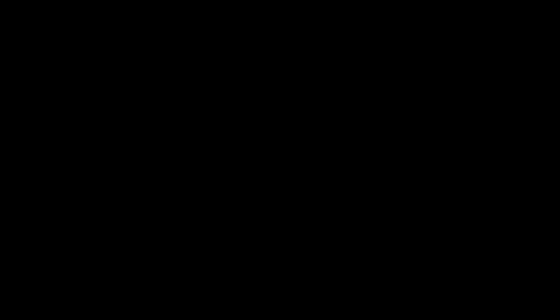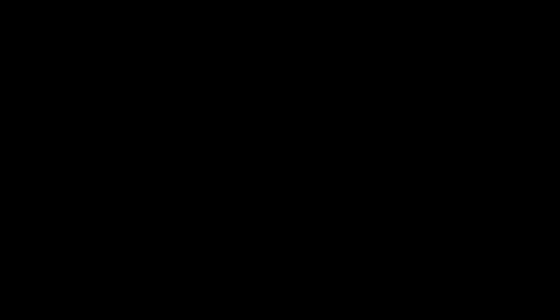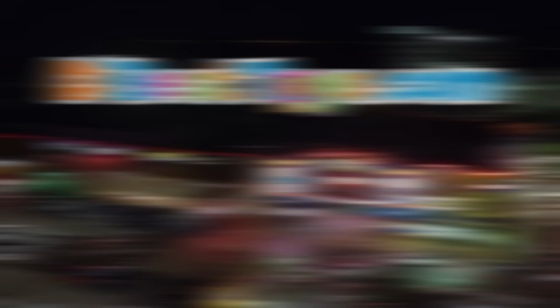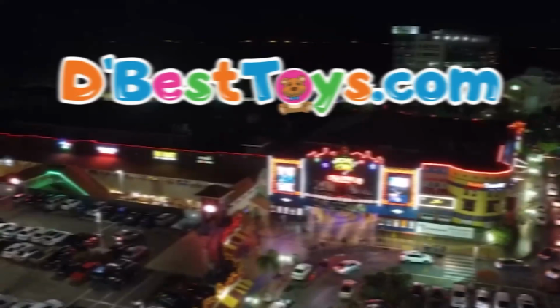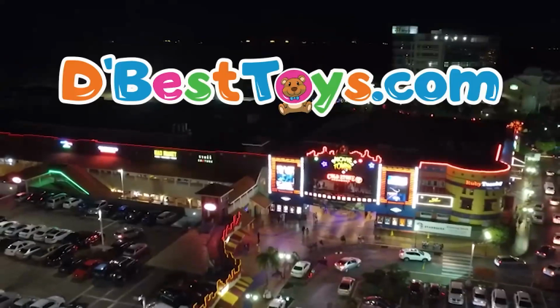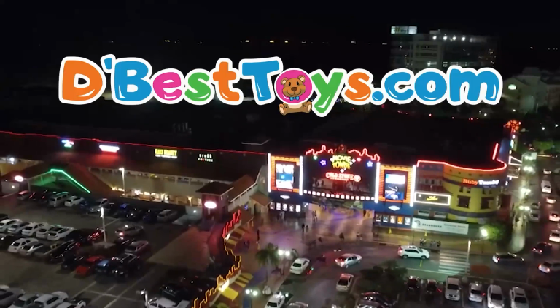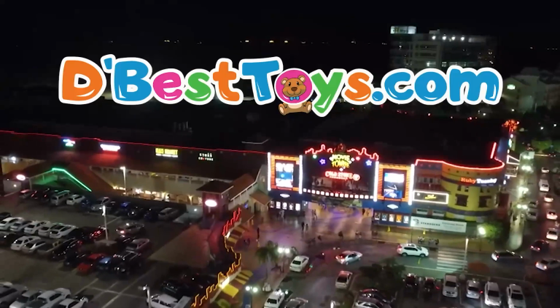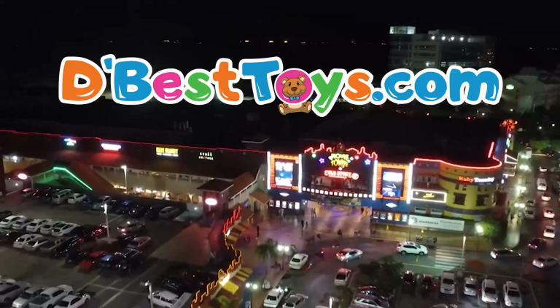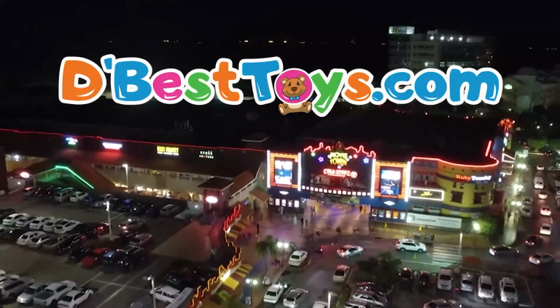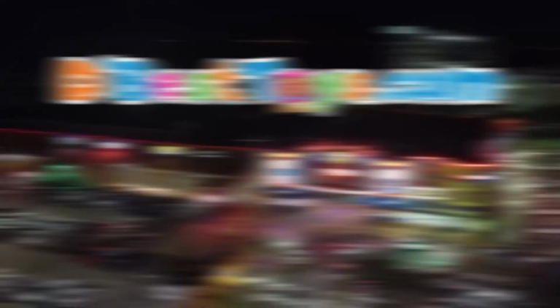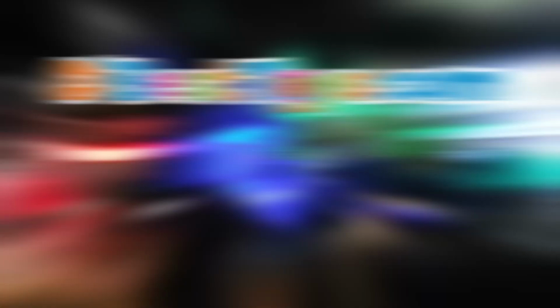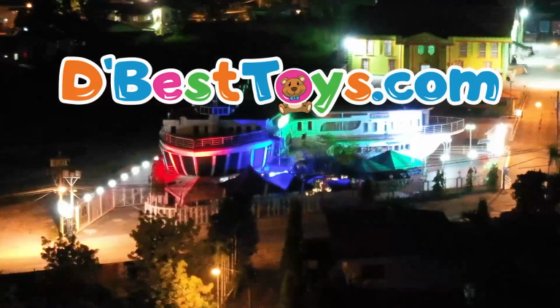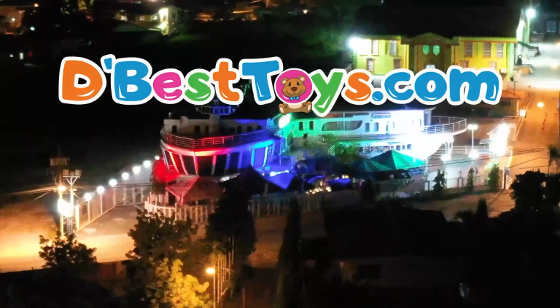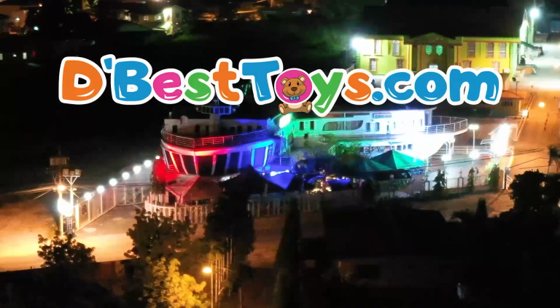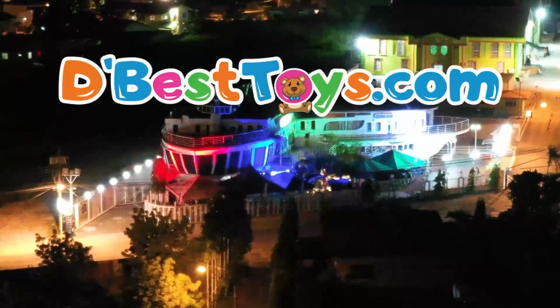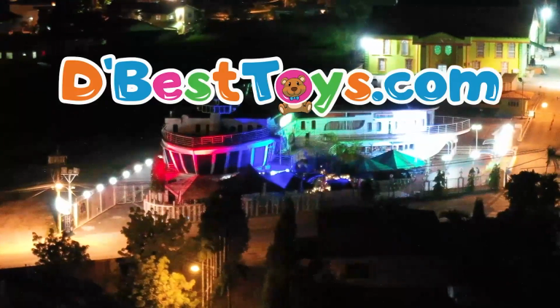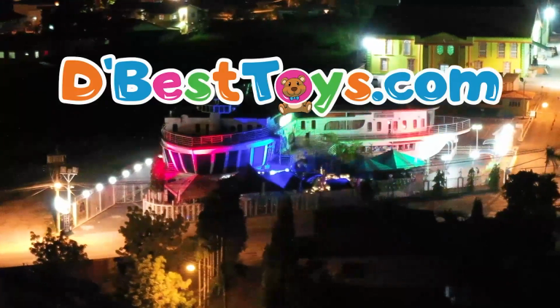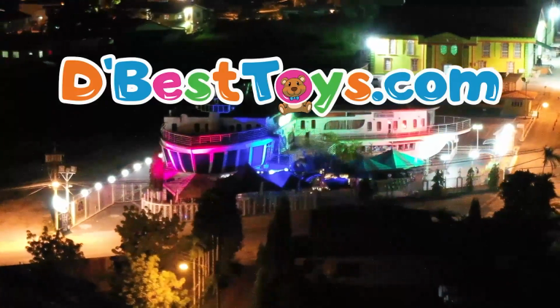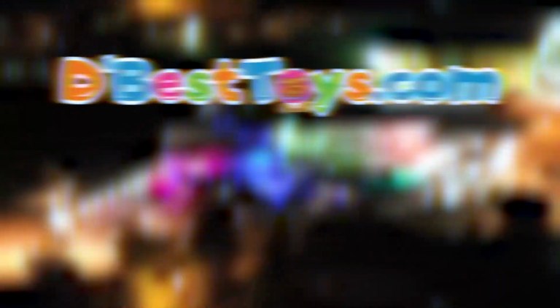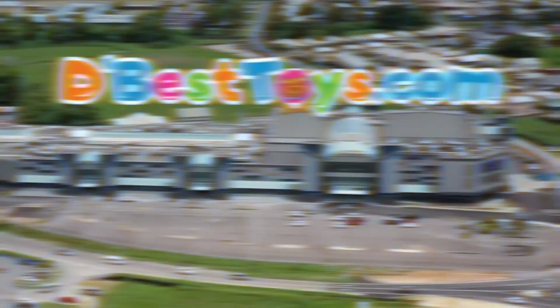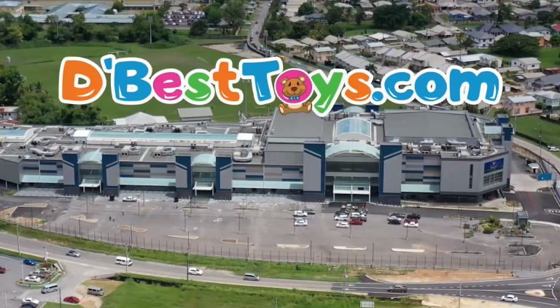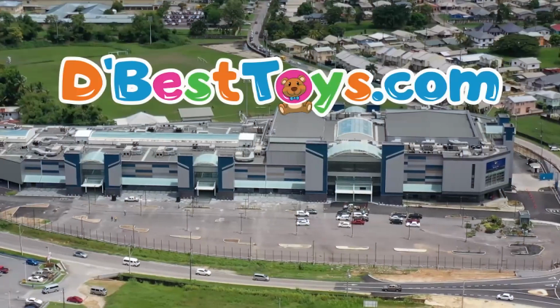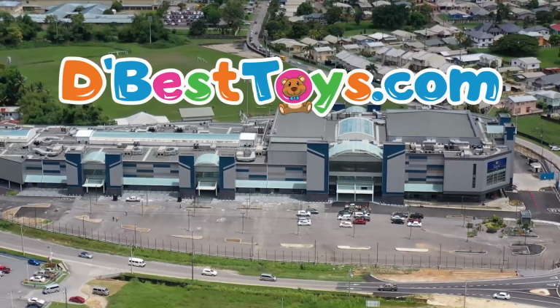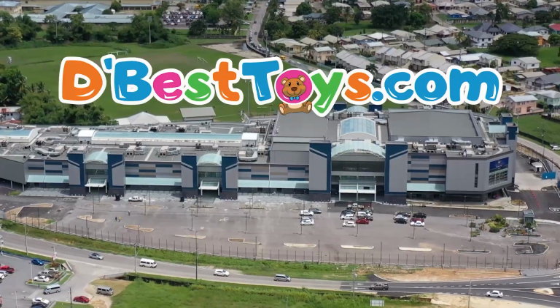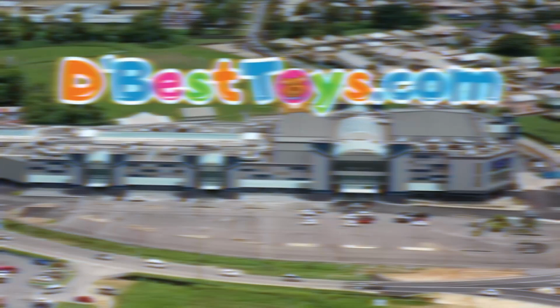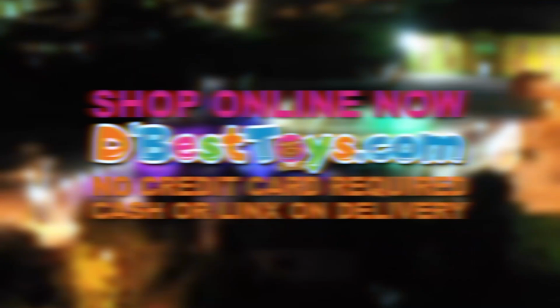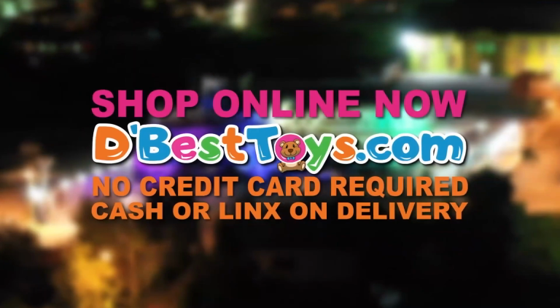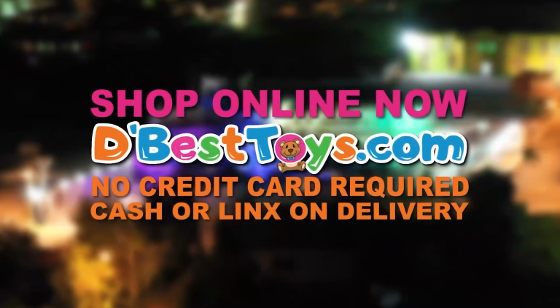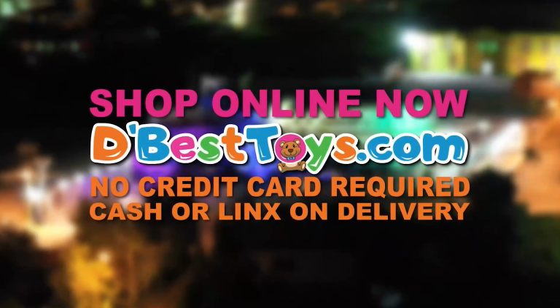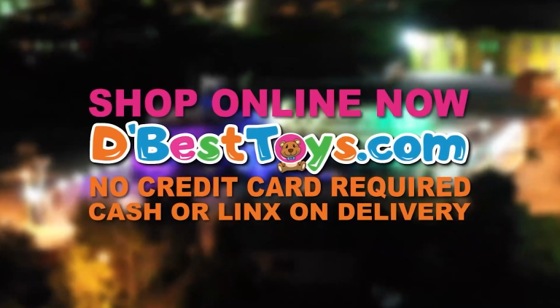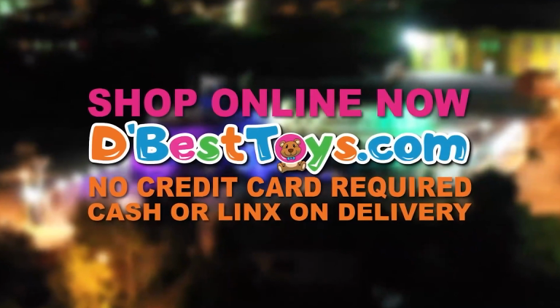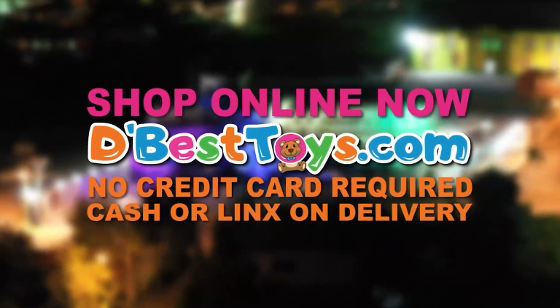Visit us in store at First Floor Movietown, Port of Spain; Forces Flagship, MacBean; Eastgate Mall; Trin City — or shop online now.